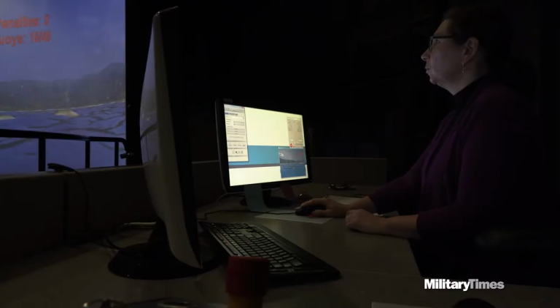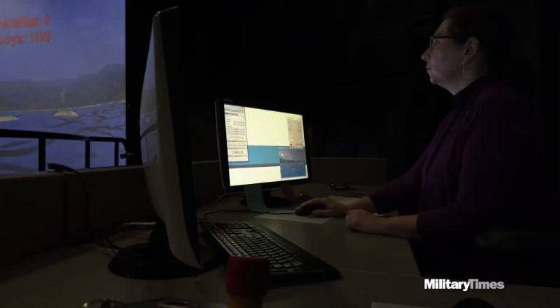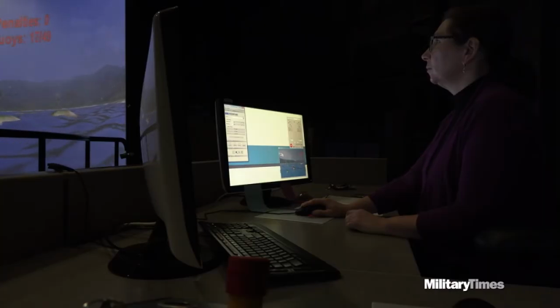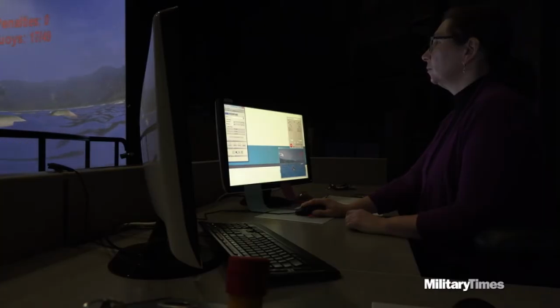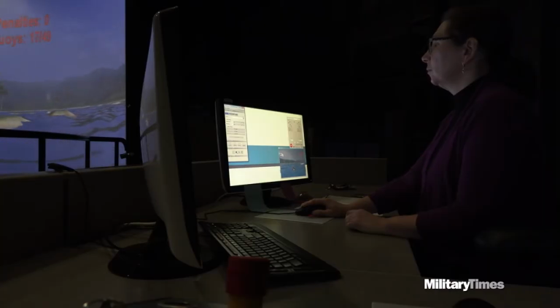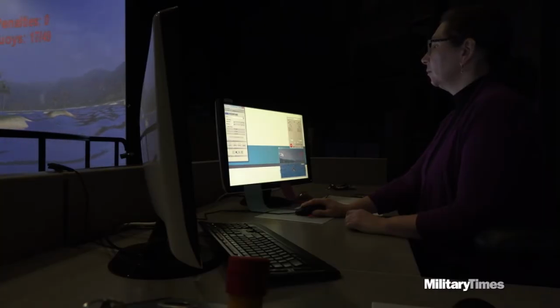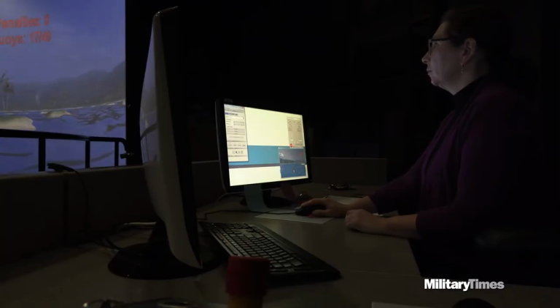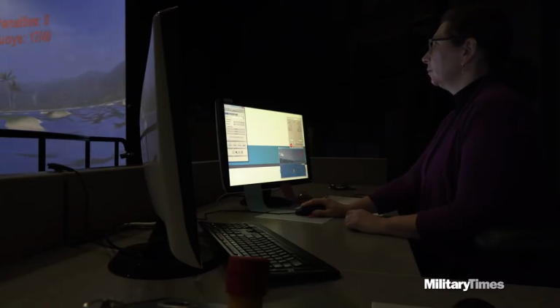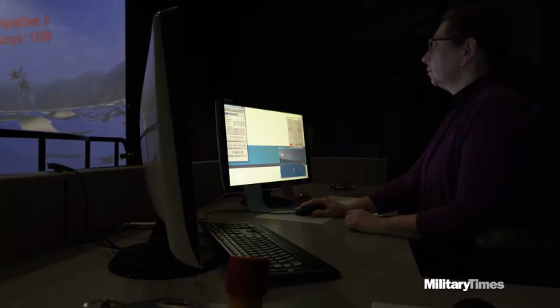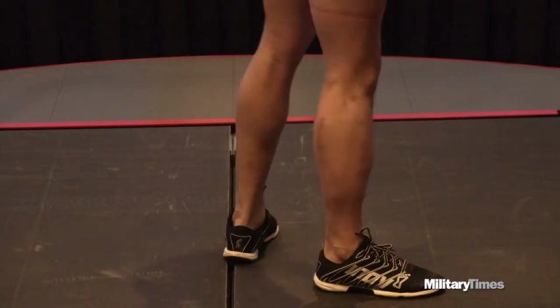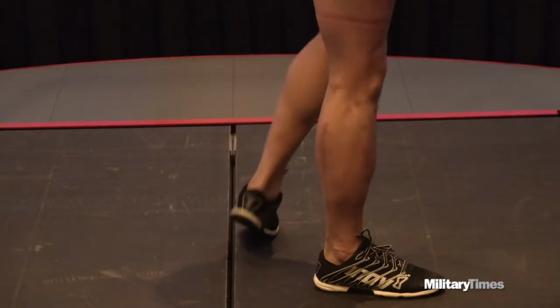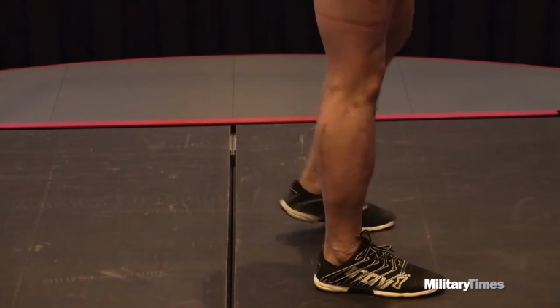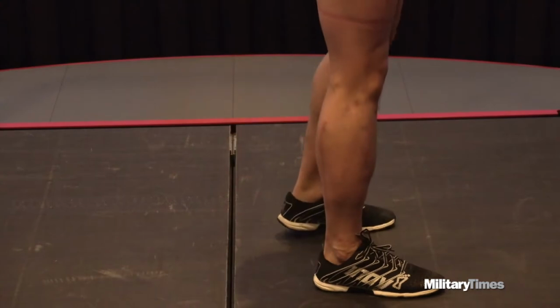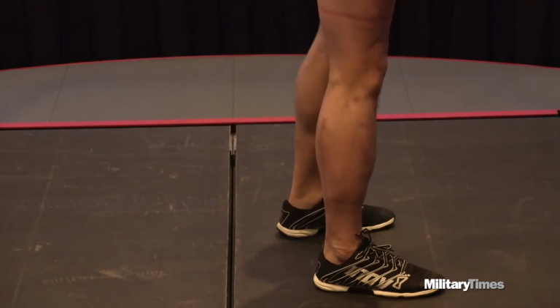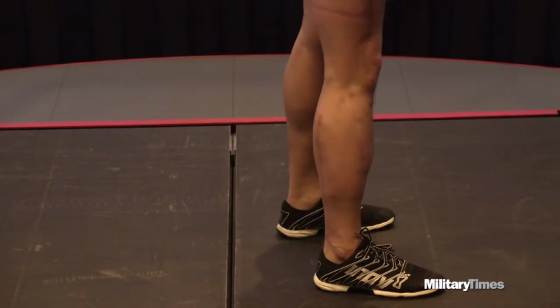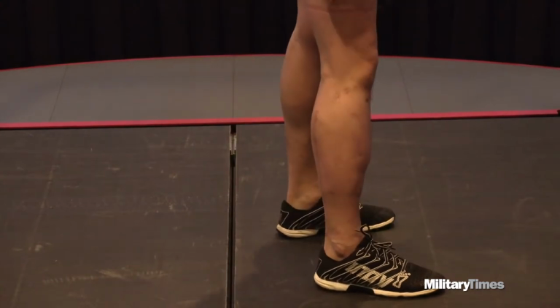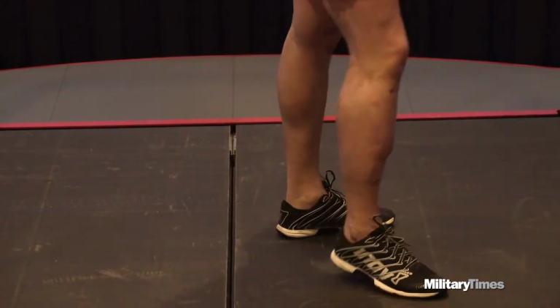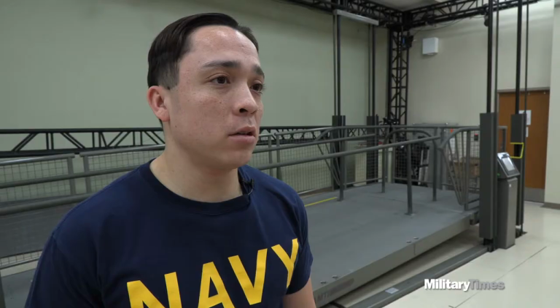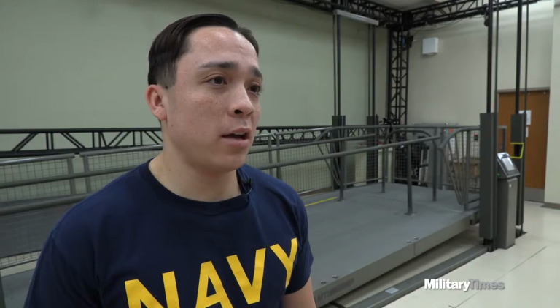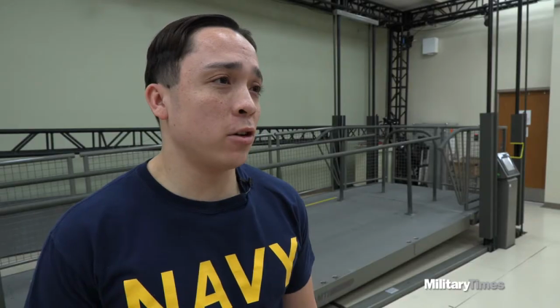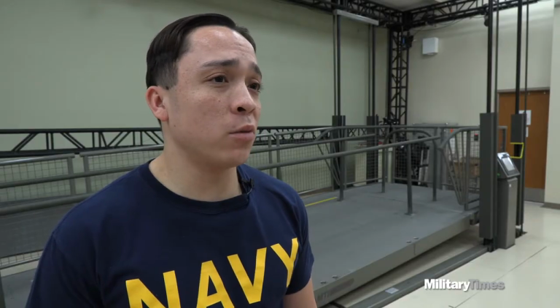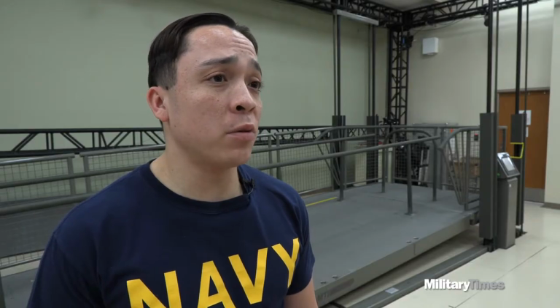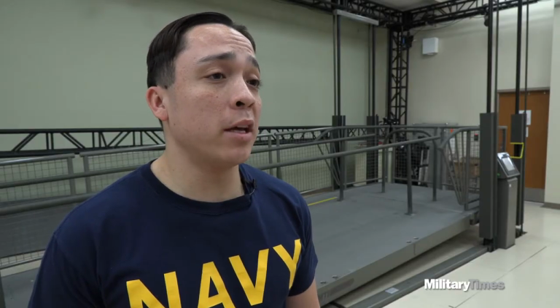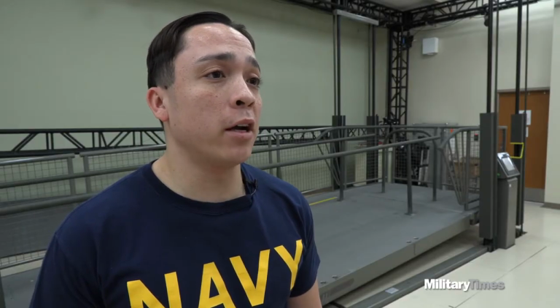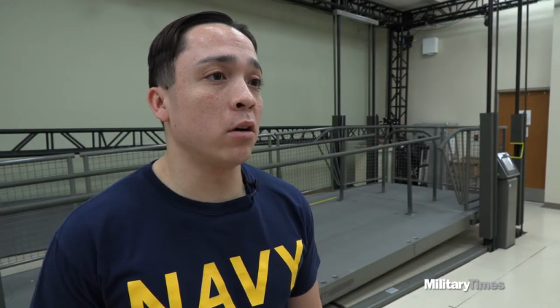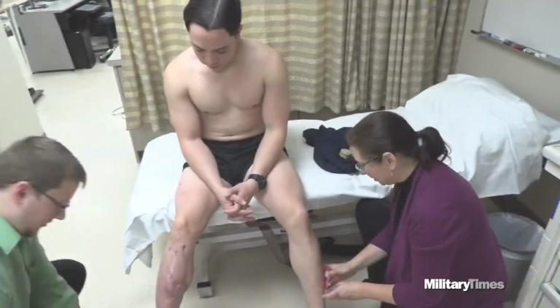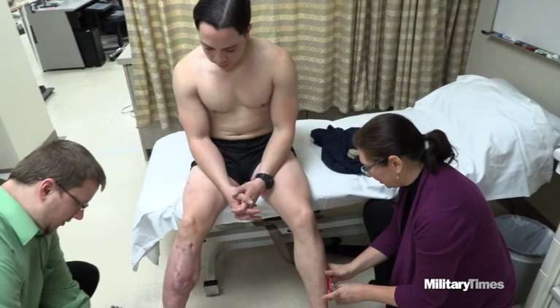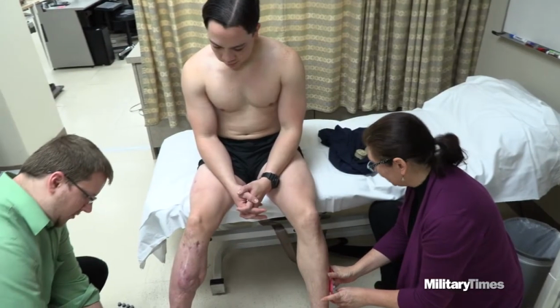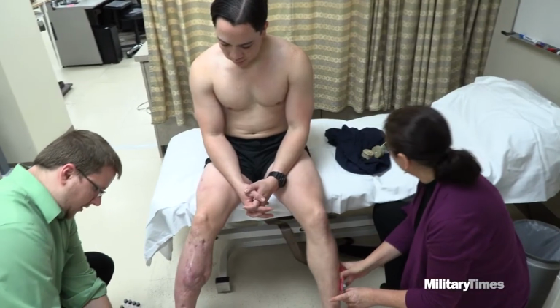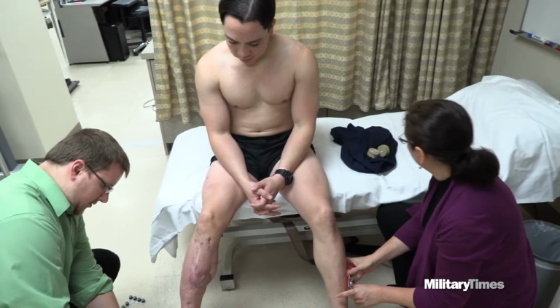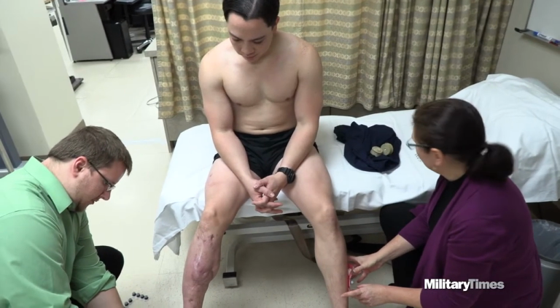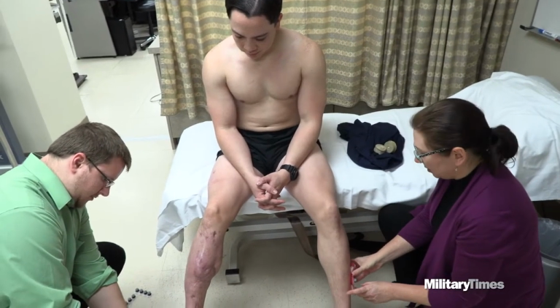But he says it could have been worse. "I probably shouldn't have my leg right now. I should also probably be dead right now. I've come a long way, and I'm going to keep going."